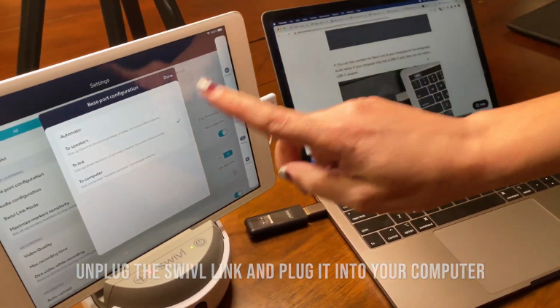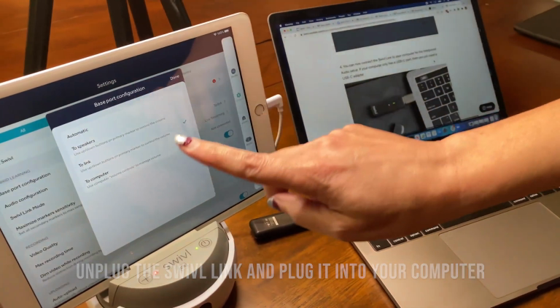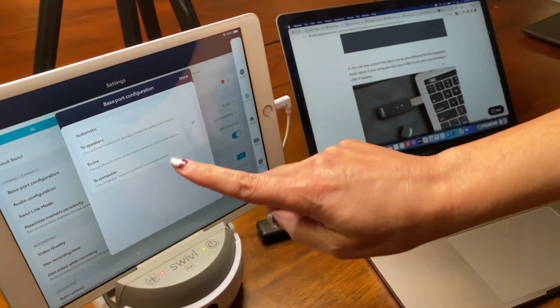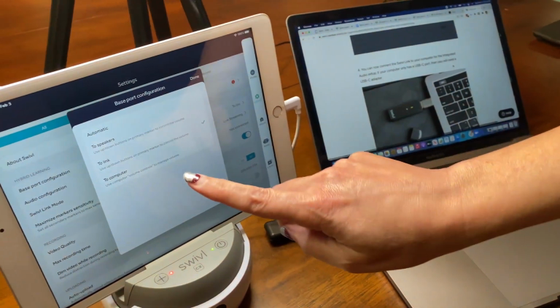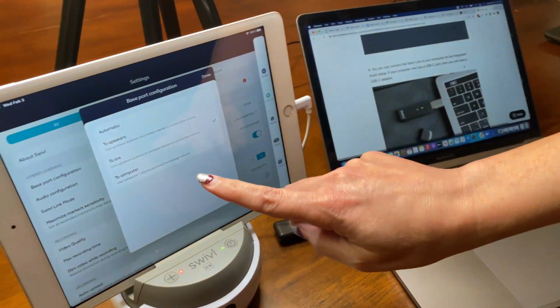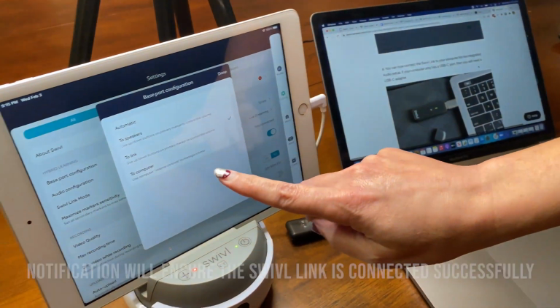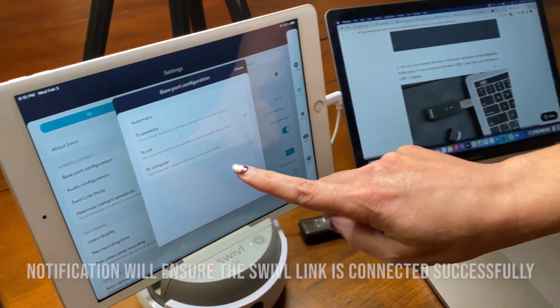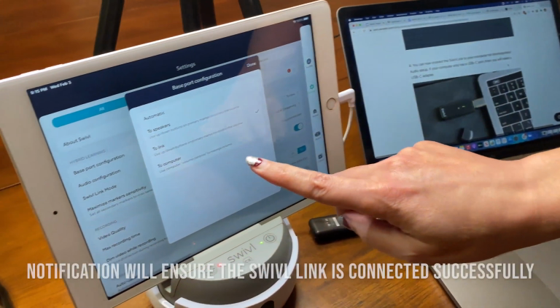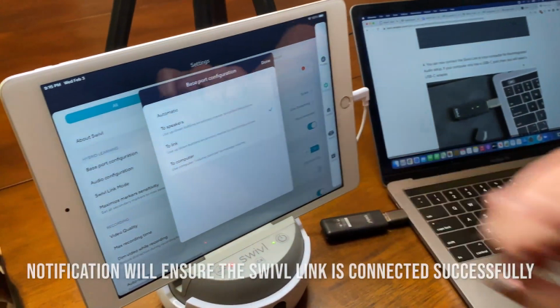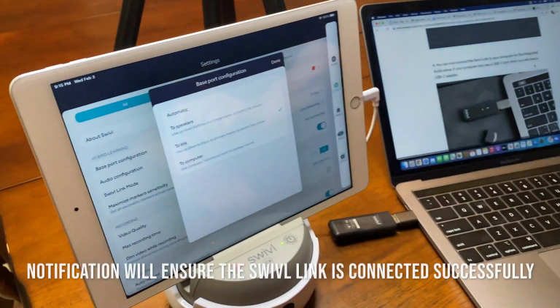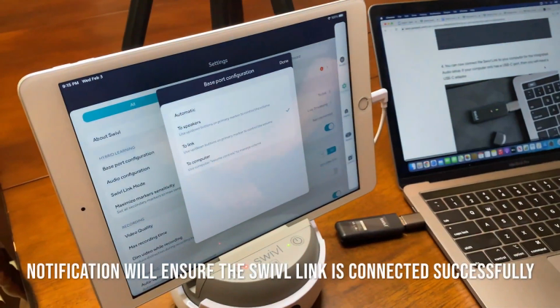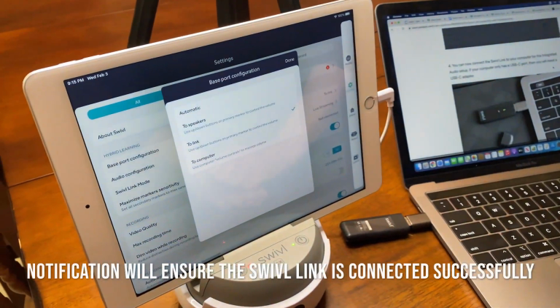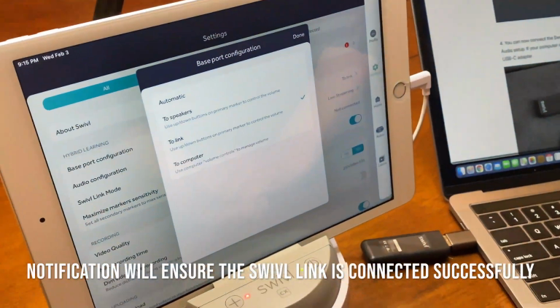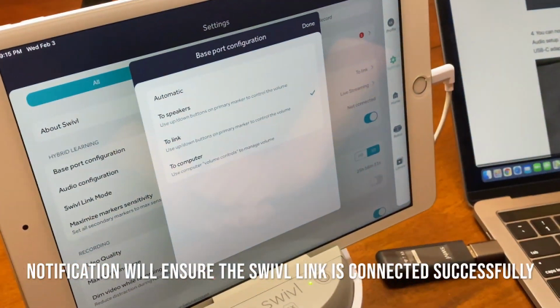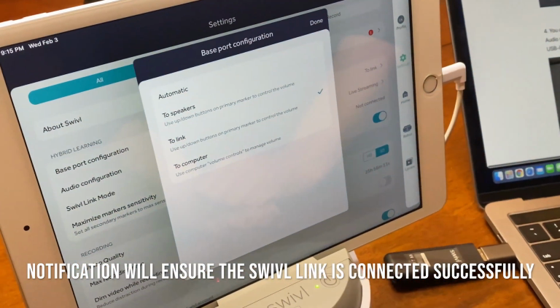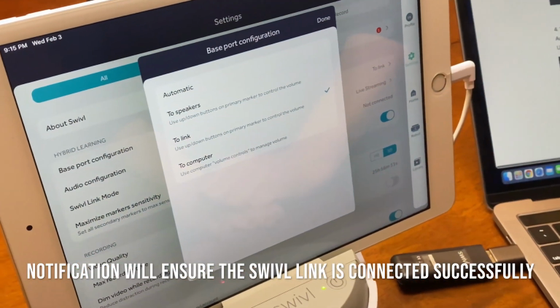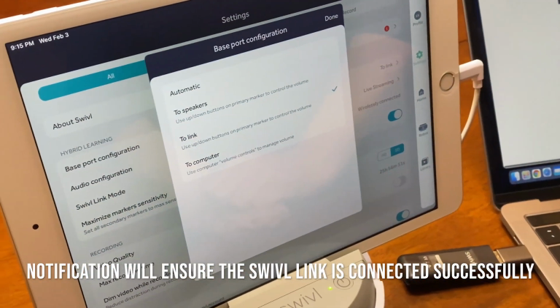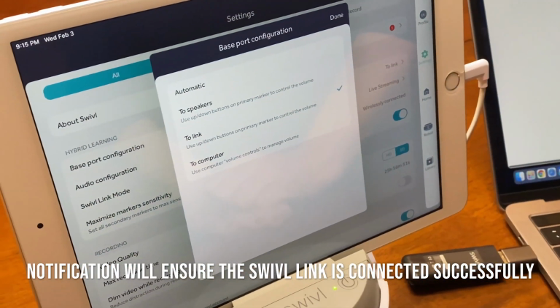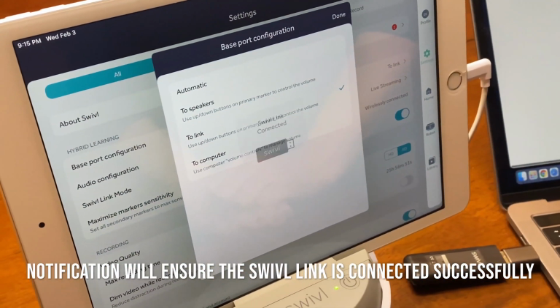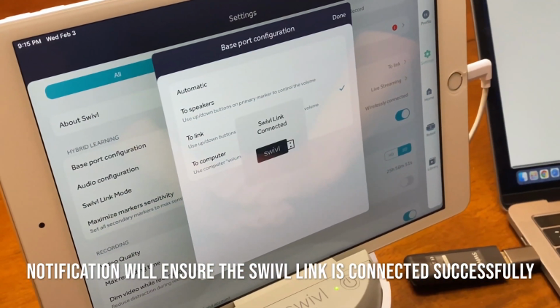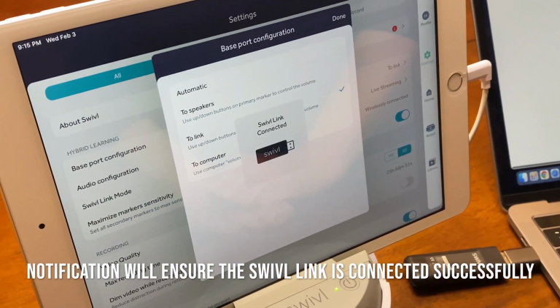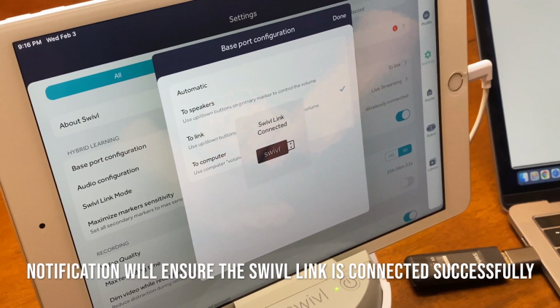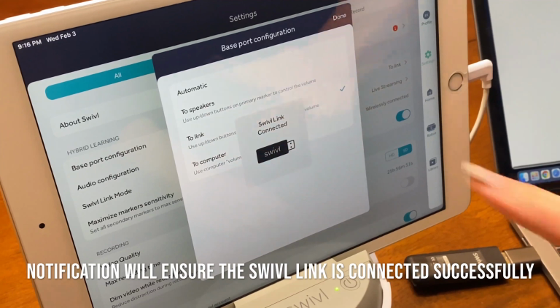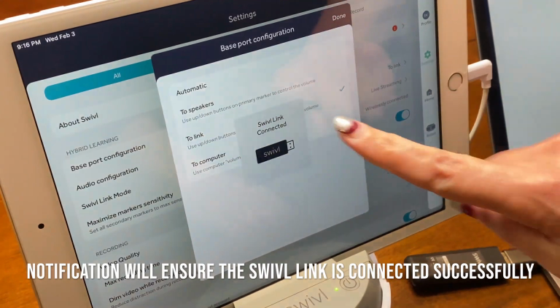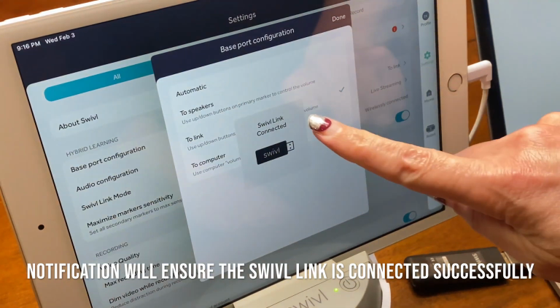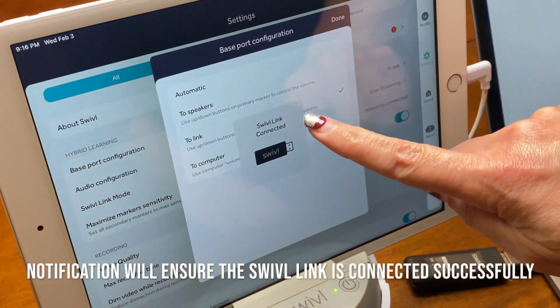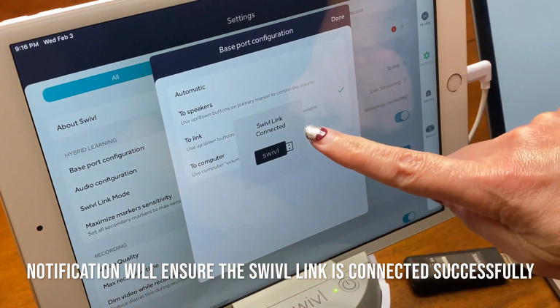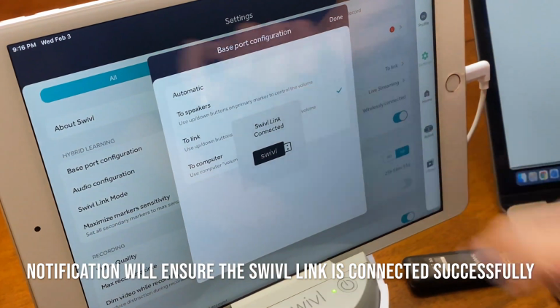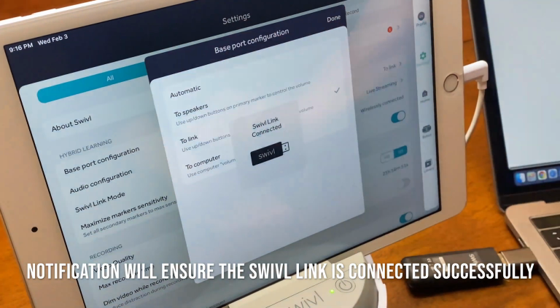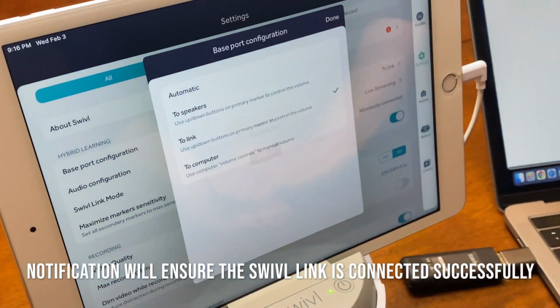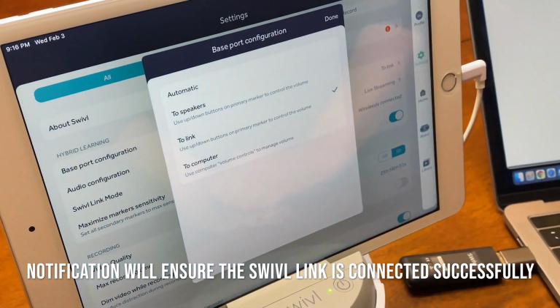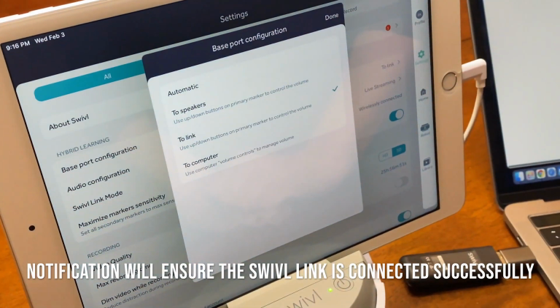Watch for a pop-up on your robot. Swivel link is now connected.